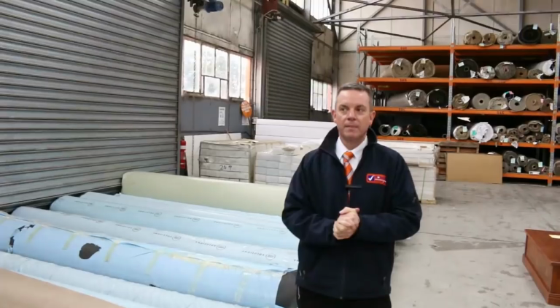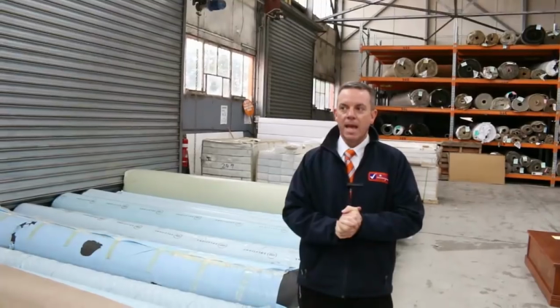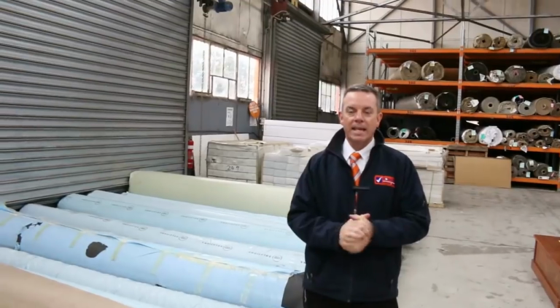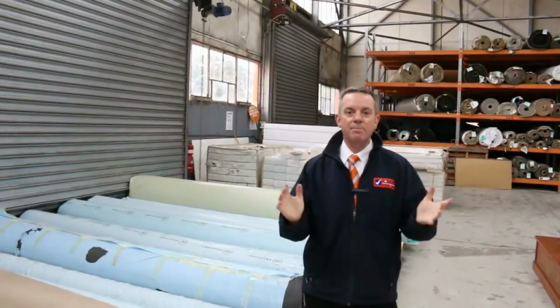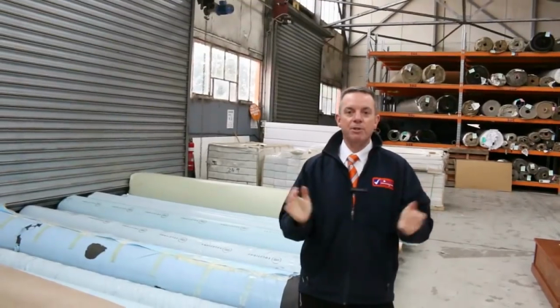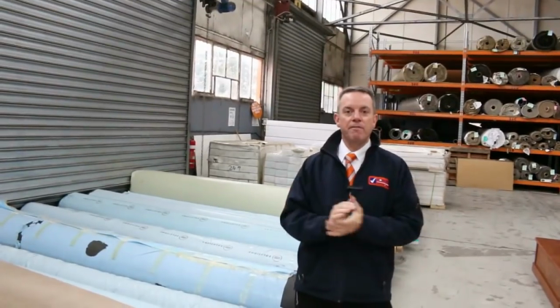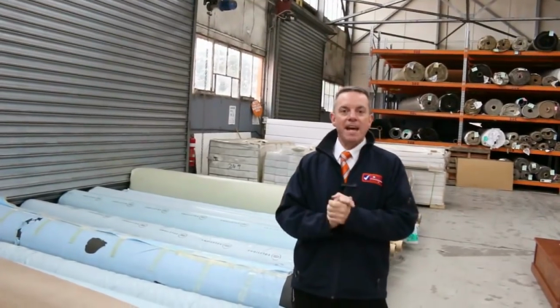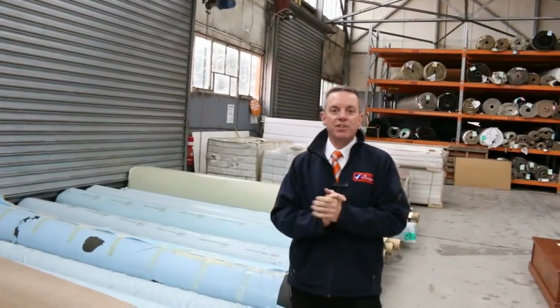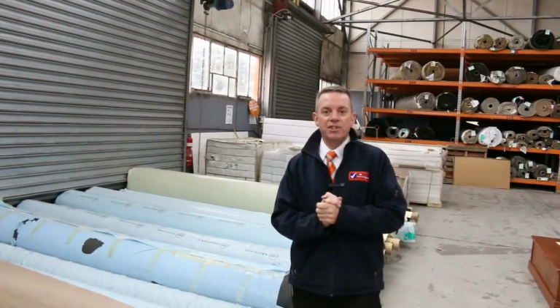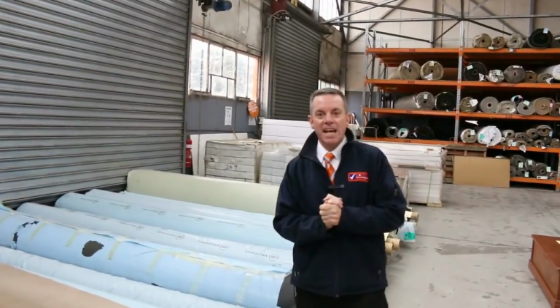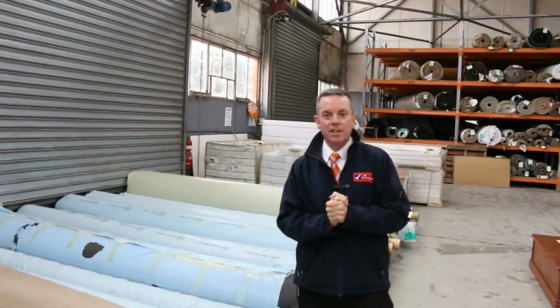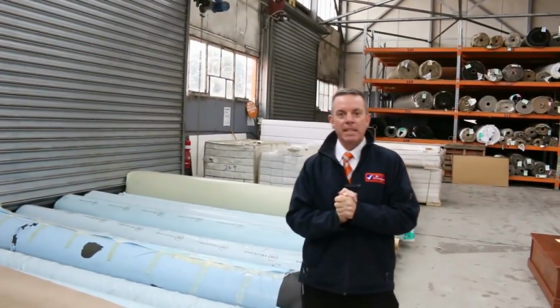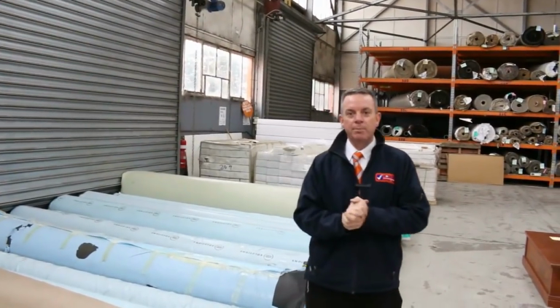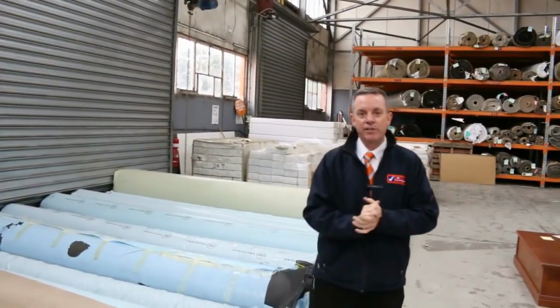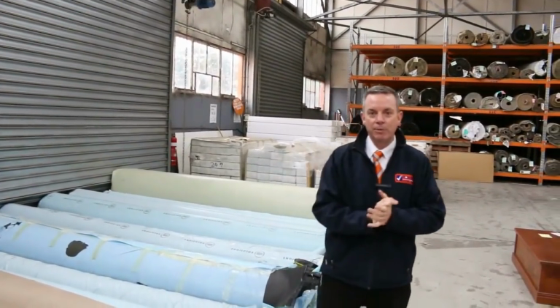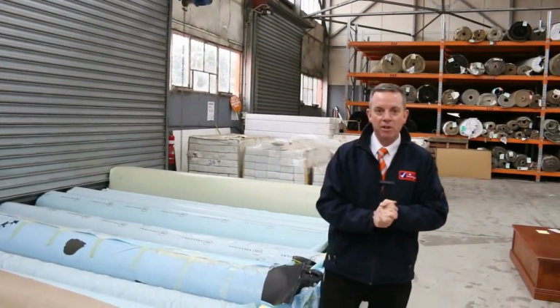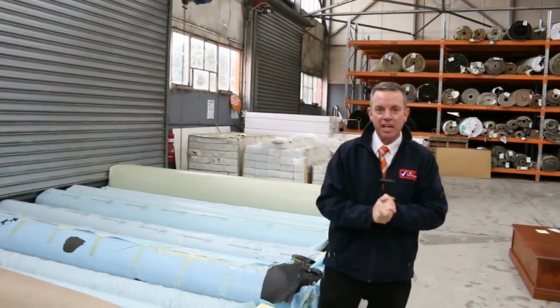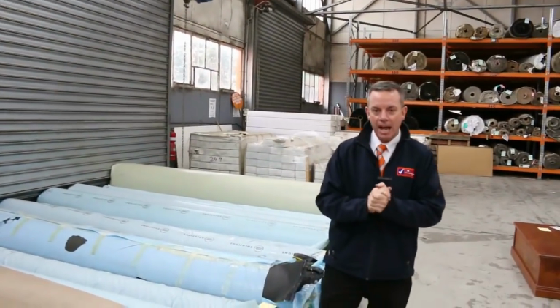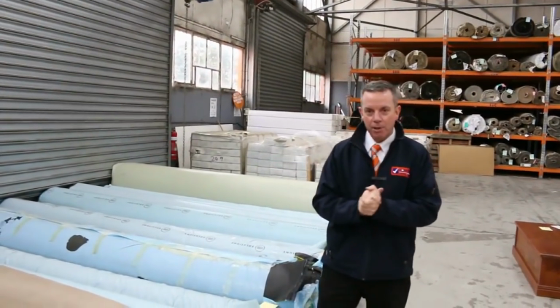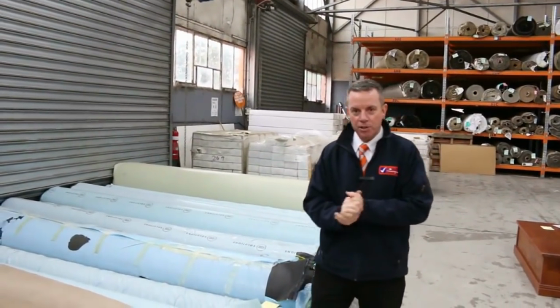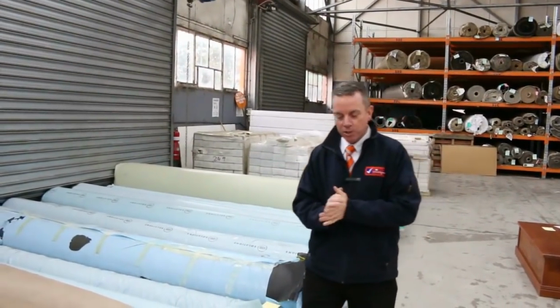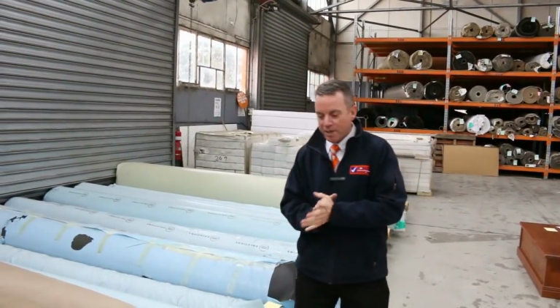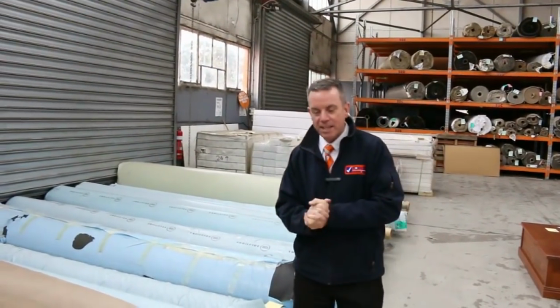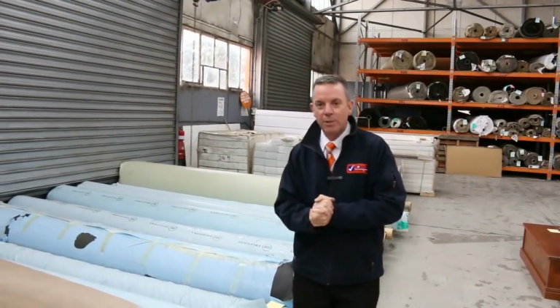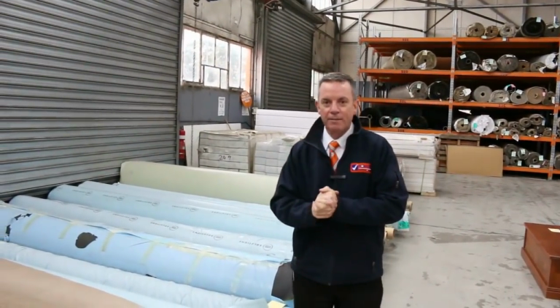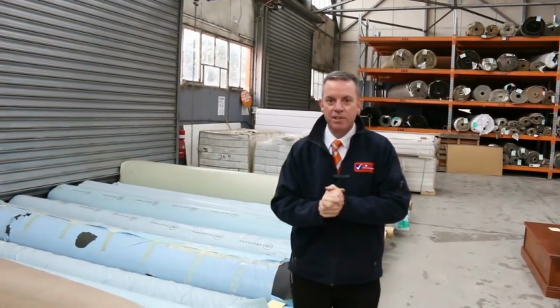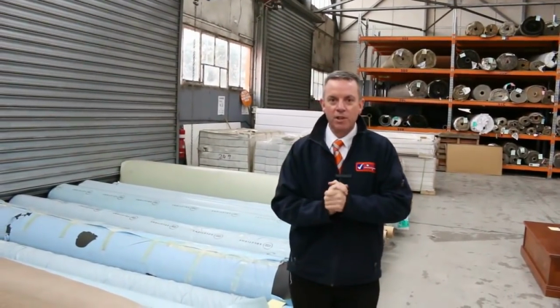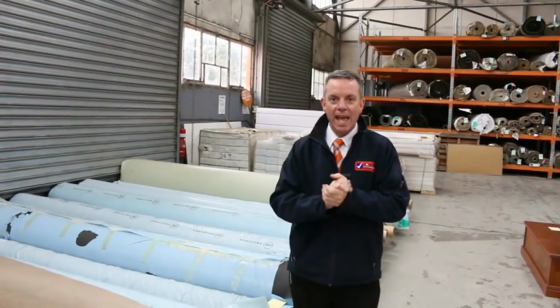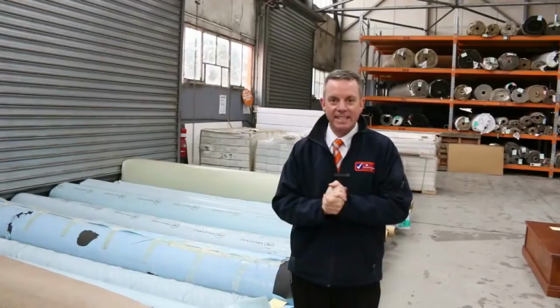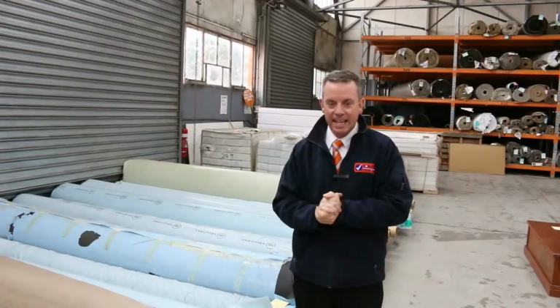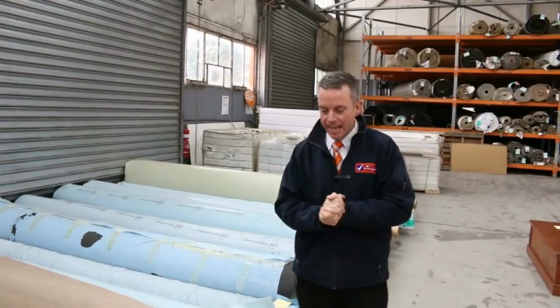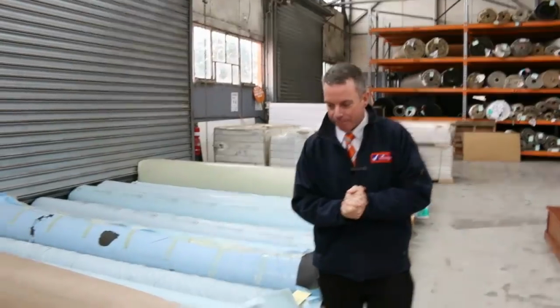G'day, I'm John from Sales Auction Sales. I'm here to preview tomorrow's carpet auction — that's Wednesday the 25th of July at 10am.